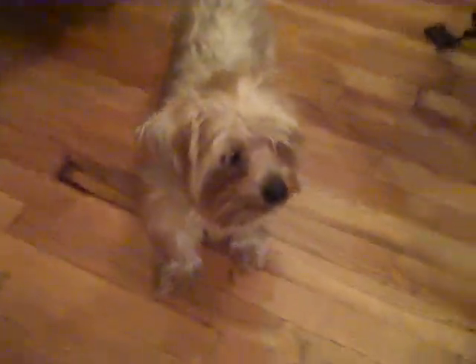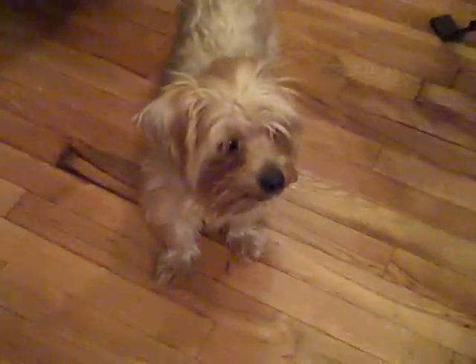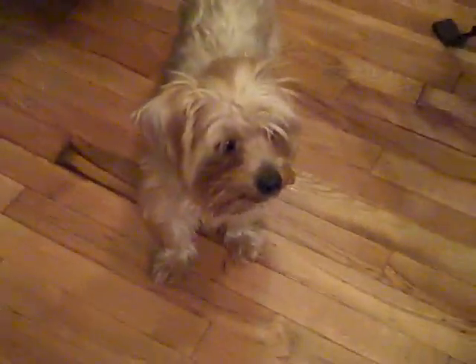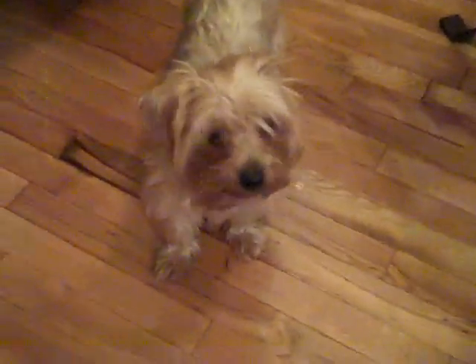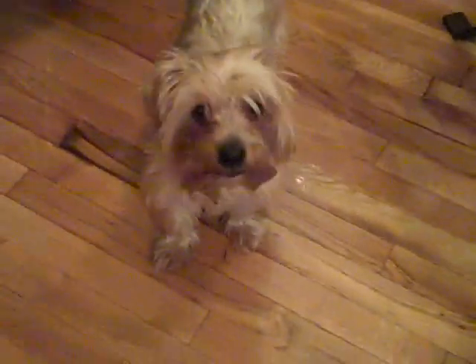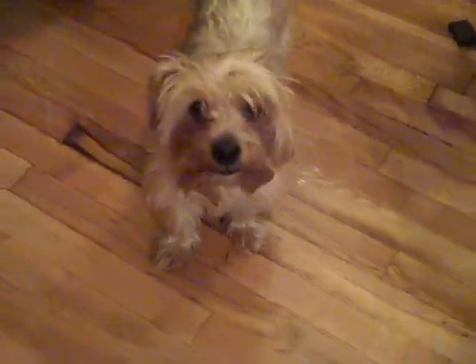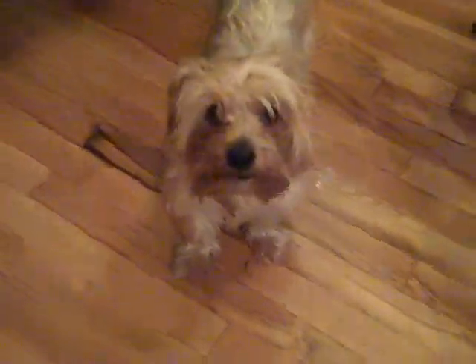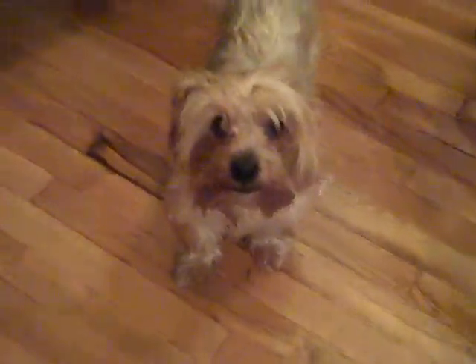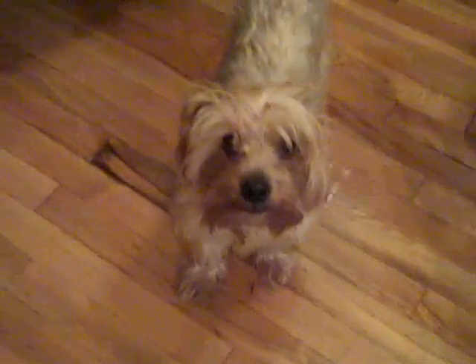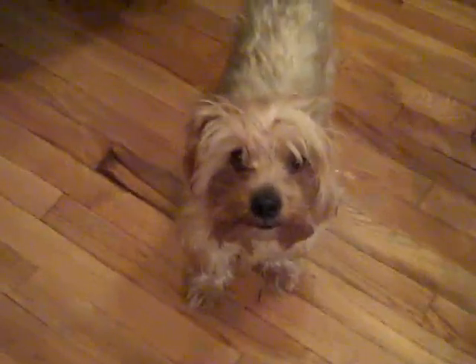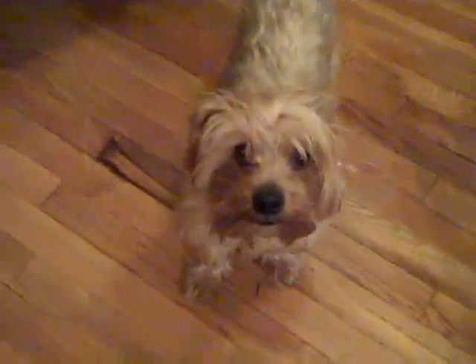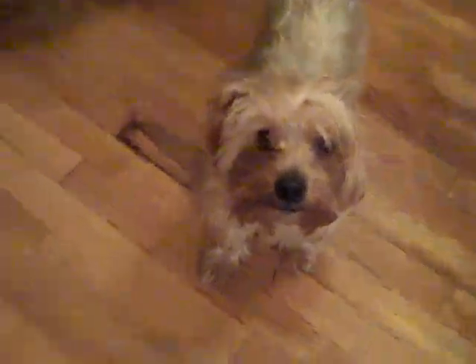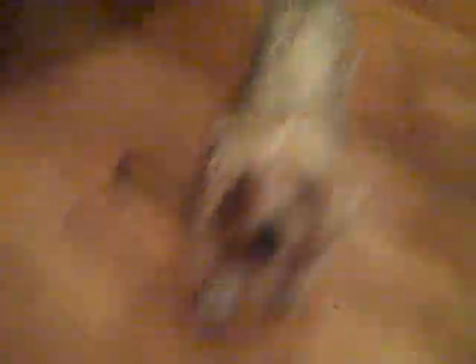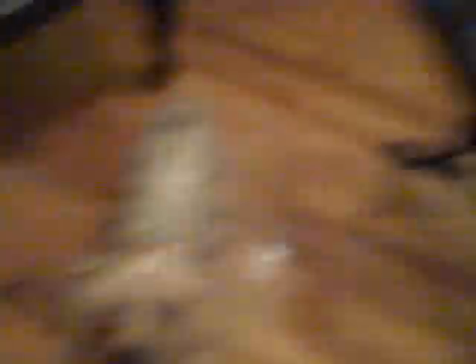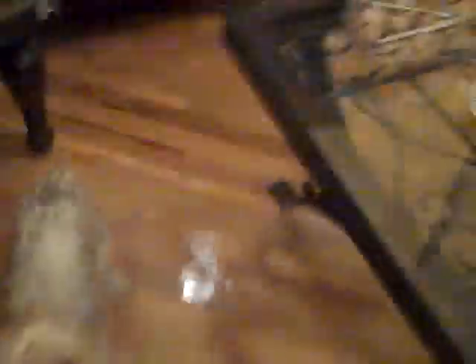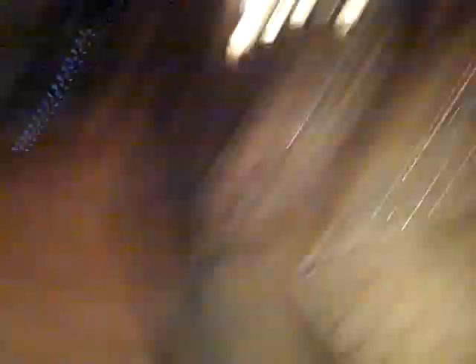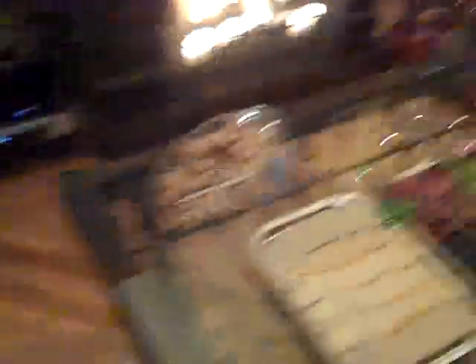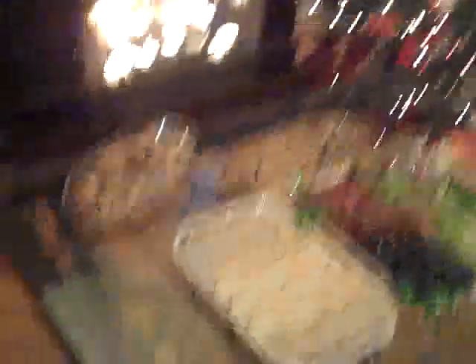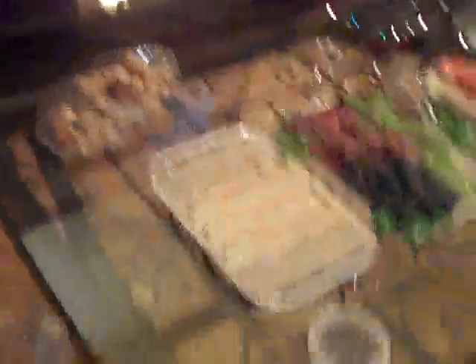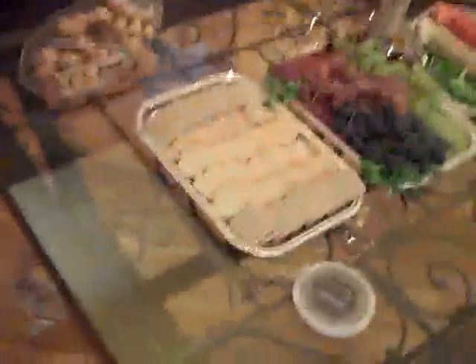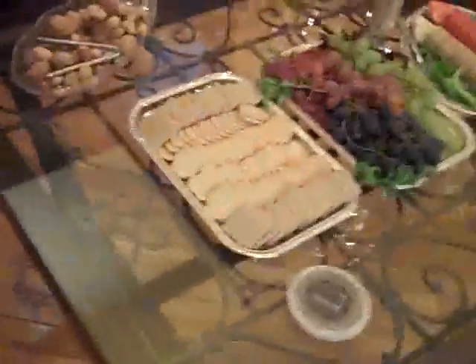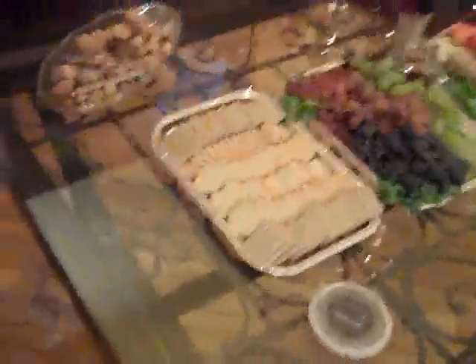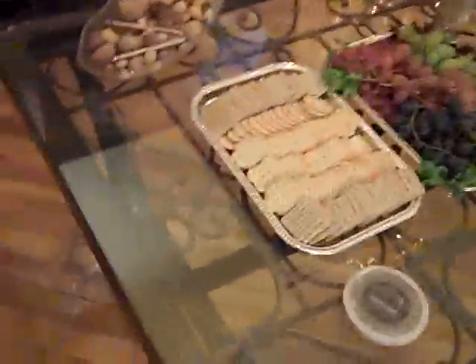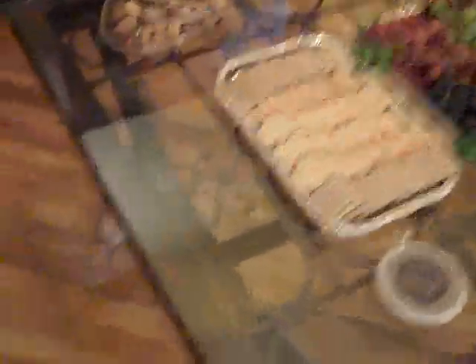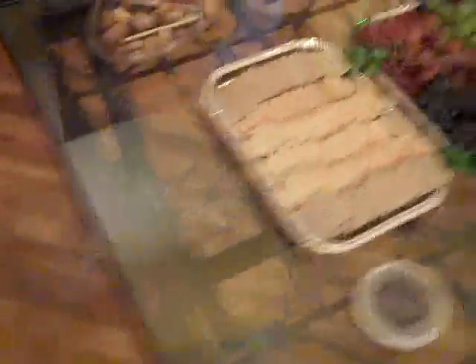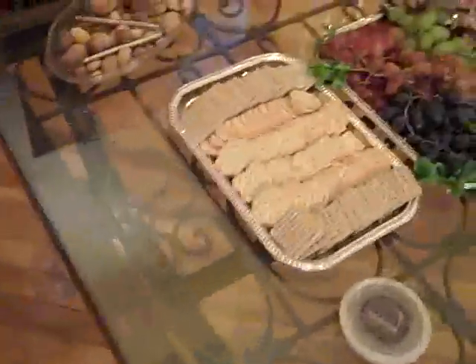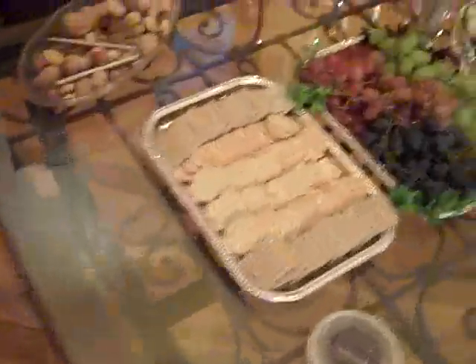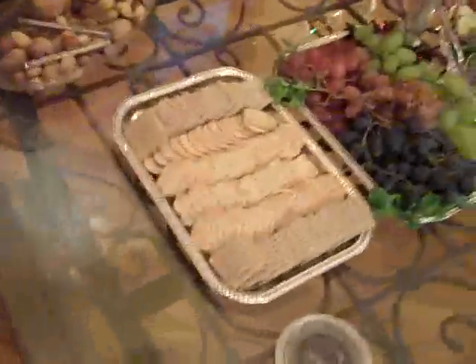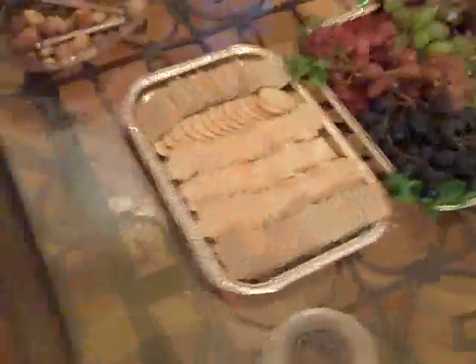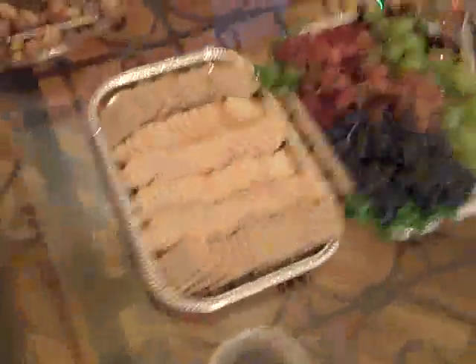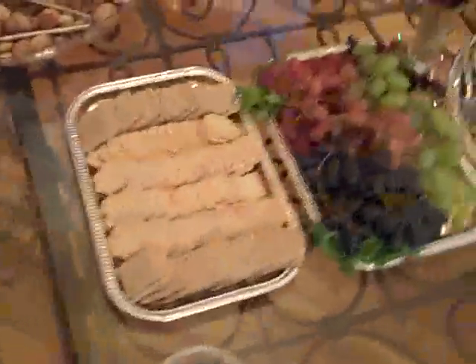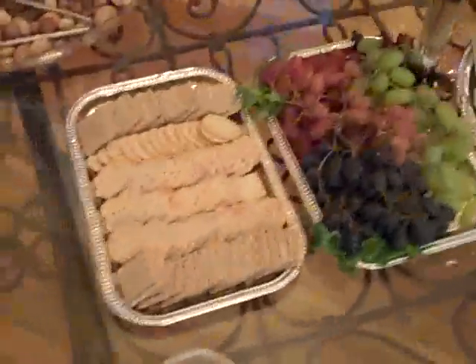Hey, Eddie! Say hi, Mr. Paul. Okay. And here's the coffee table with all the goodies.